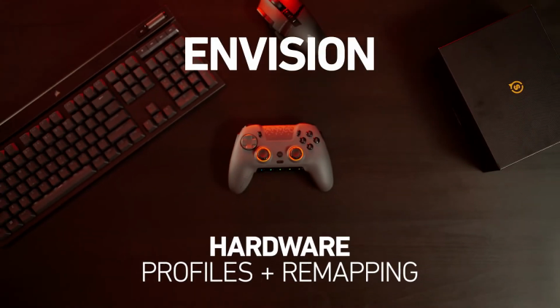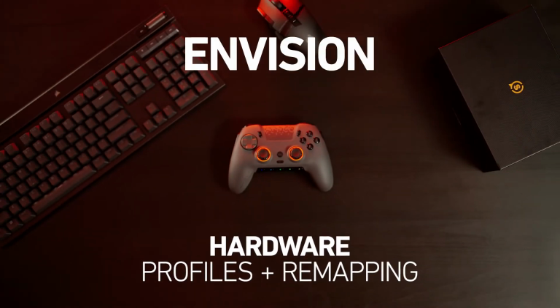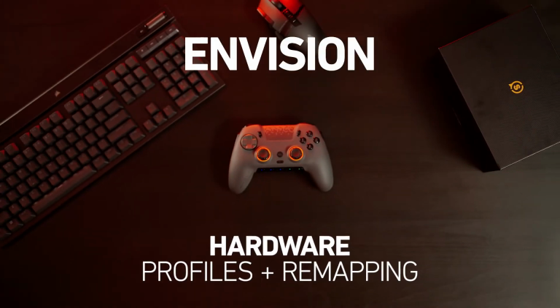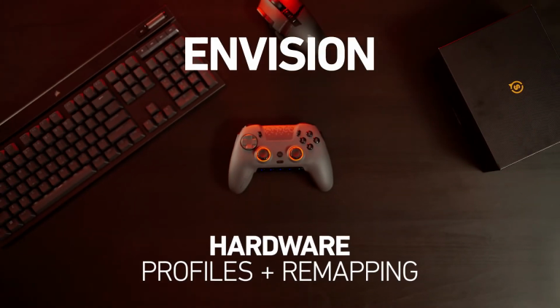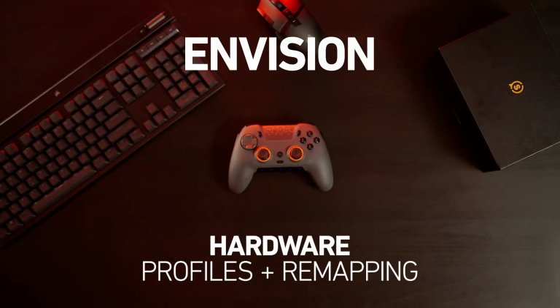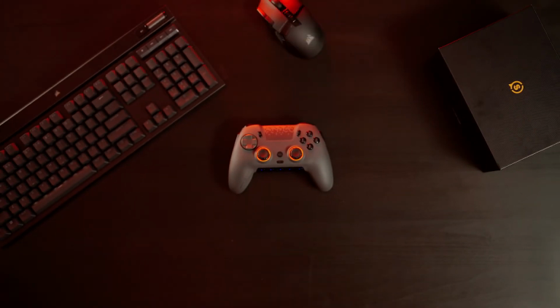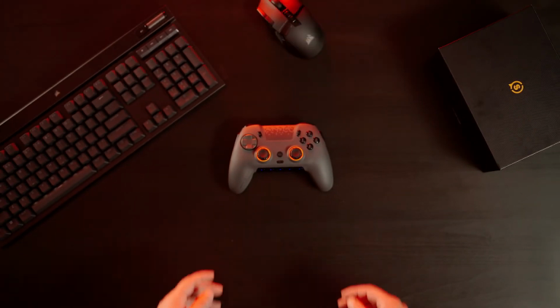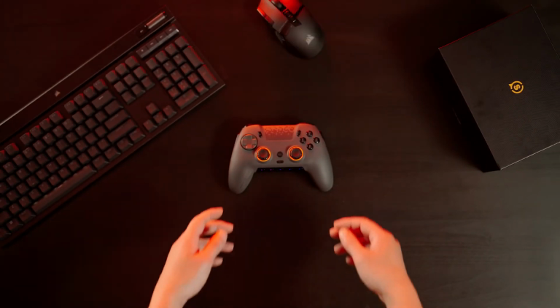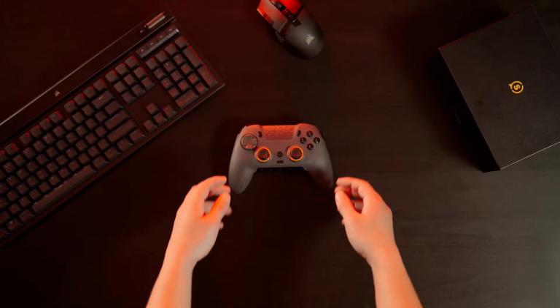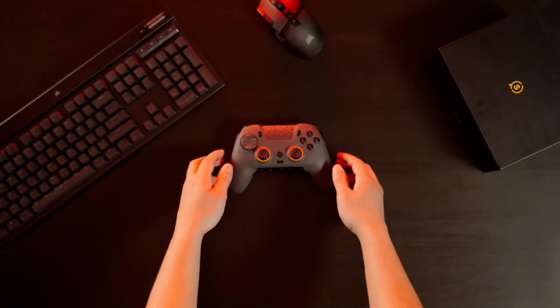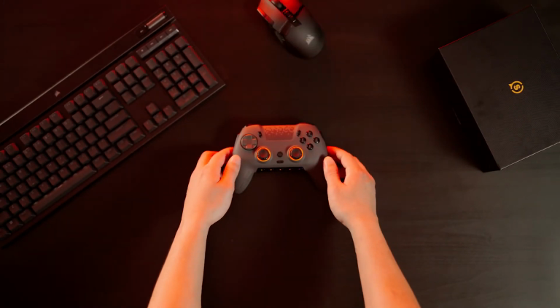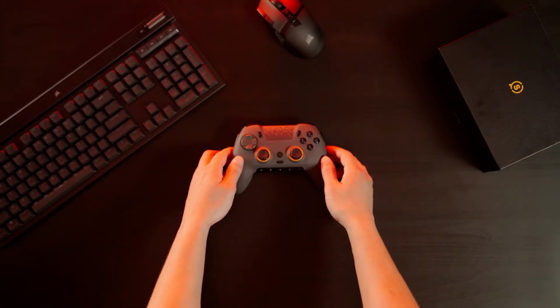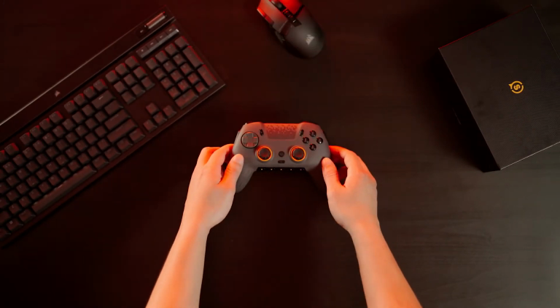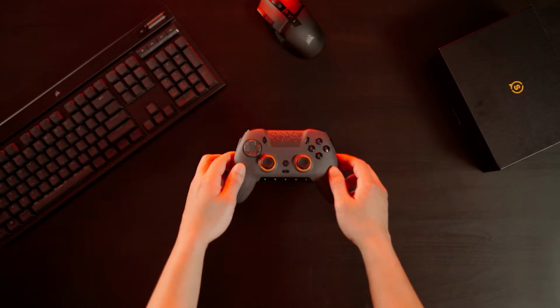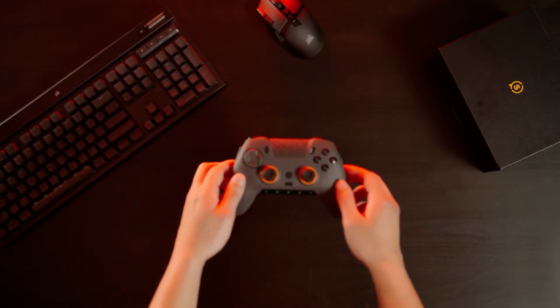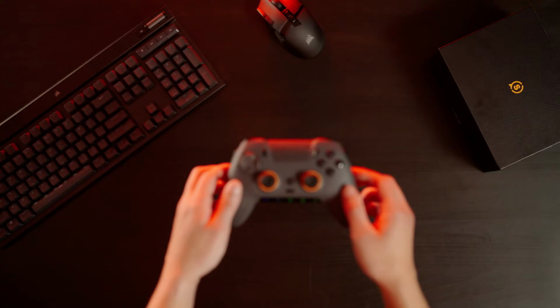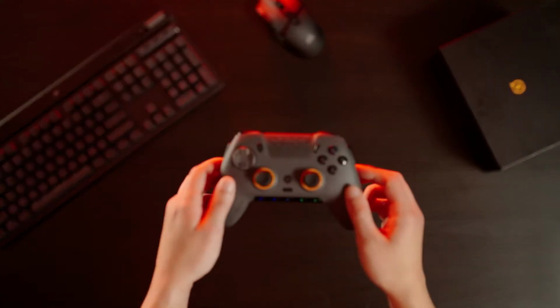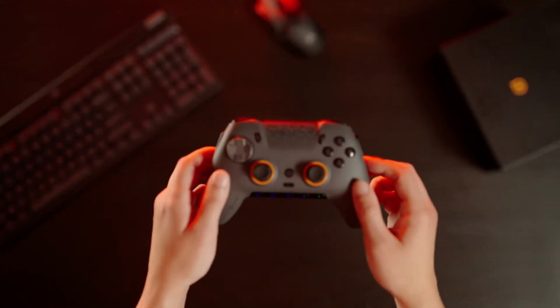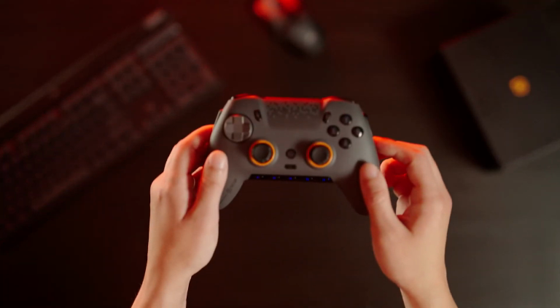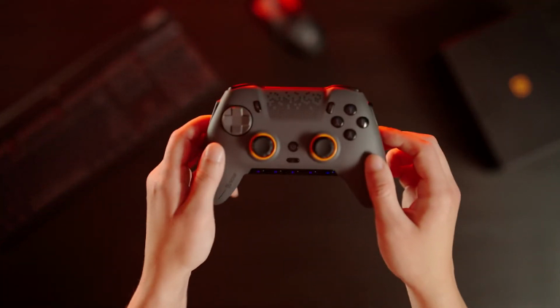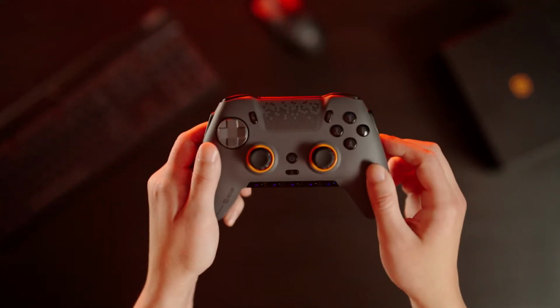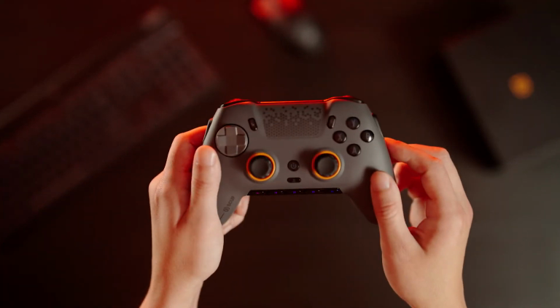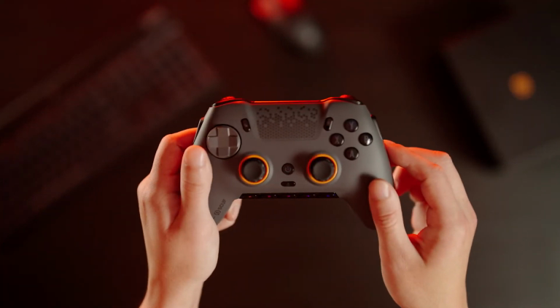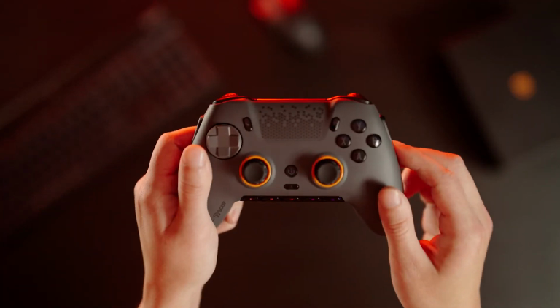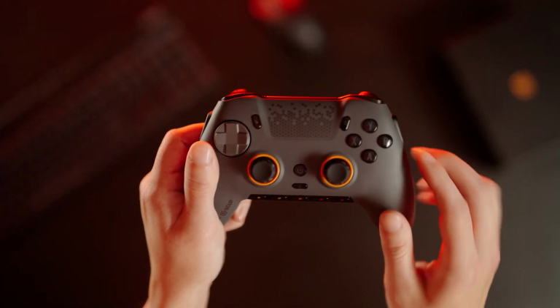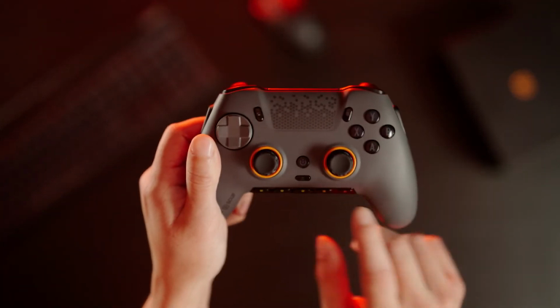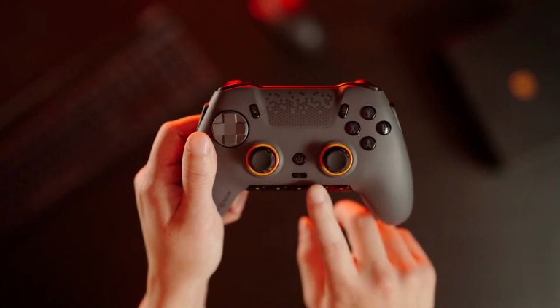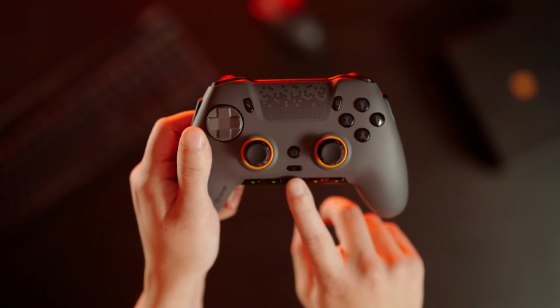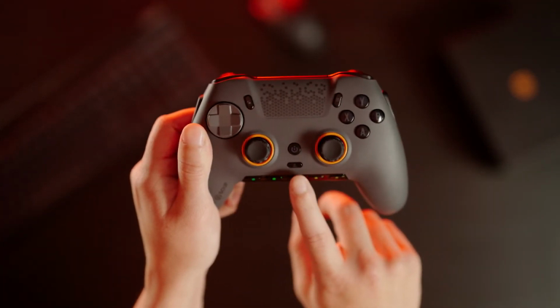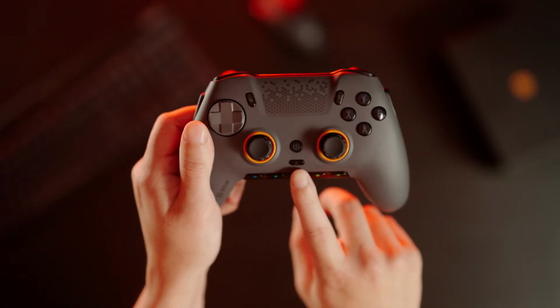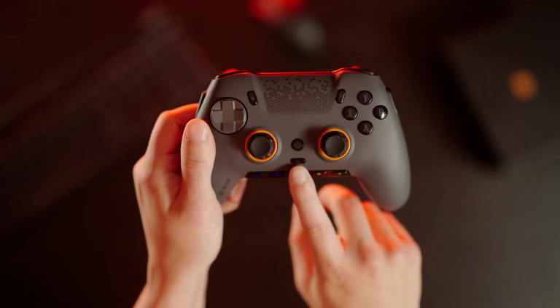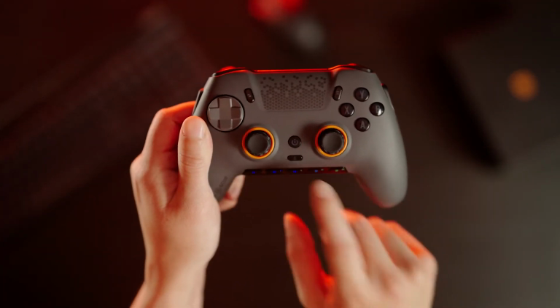Here's how to change and remap your Envision's three onboard profiles without needing to use IQ. Locate the profile button on the front of the controller.